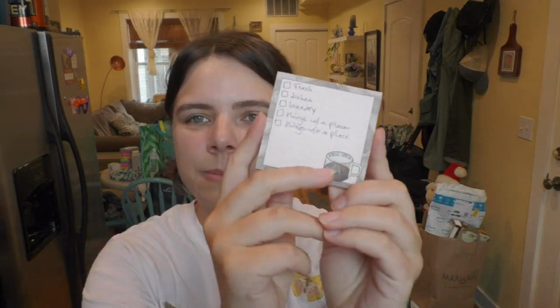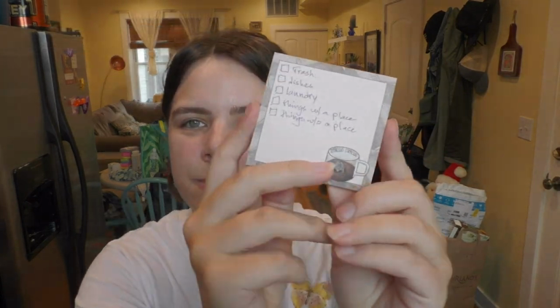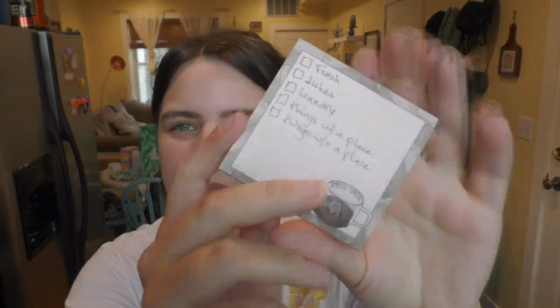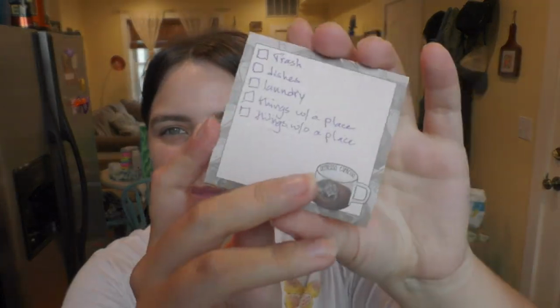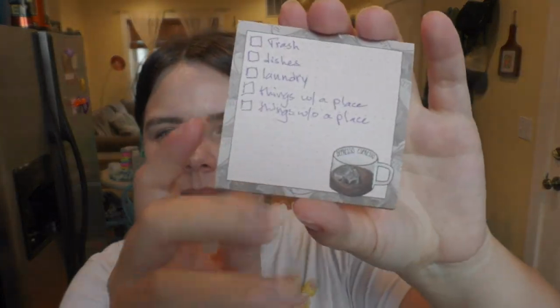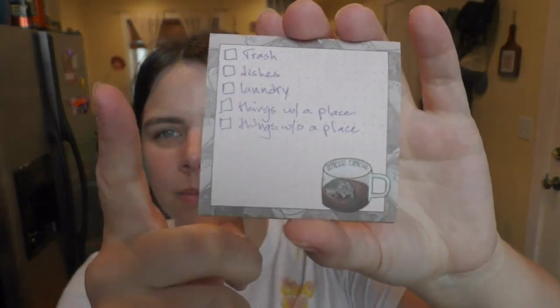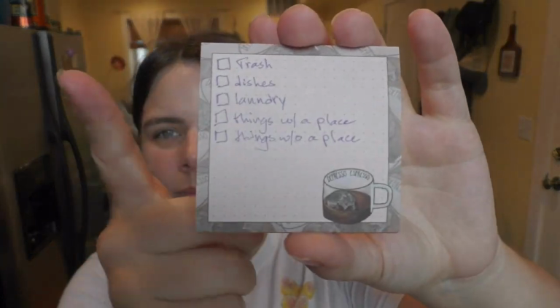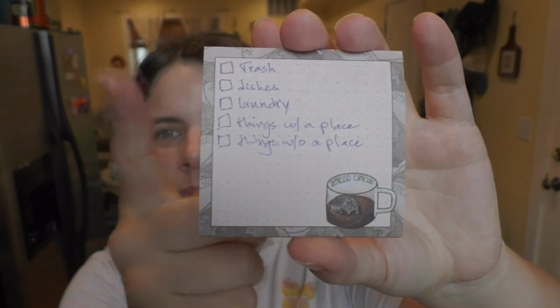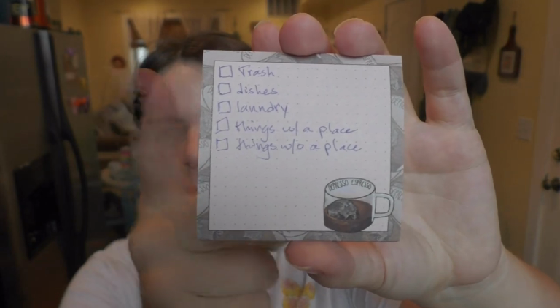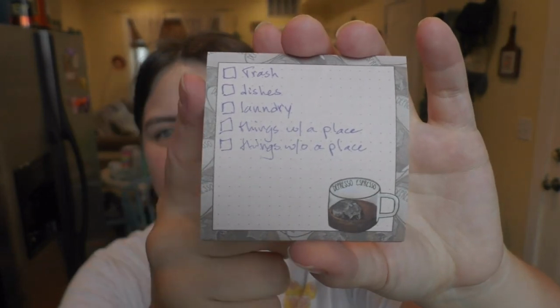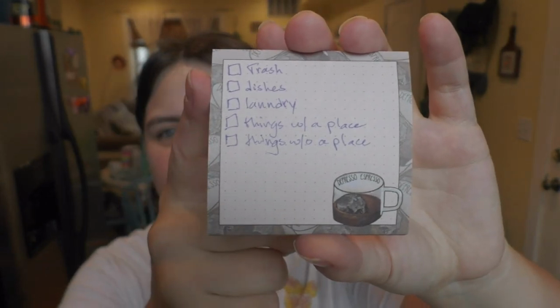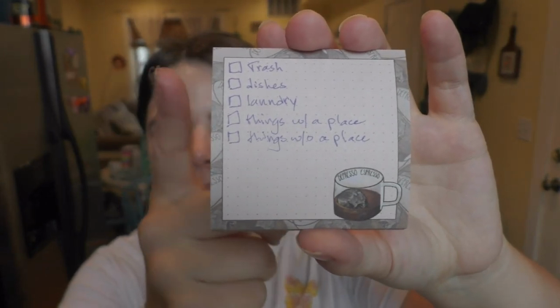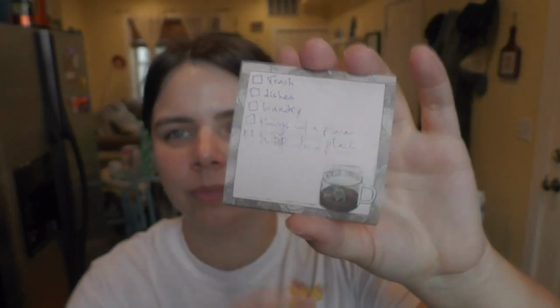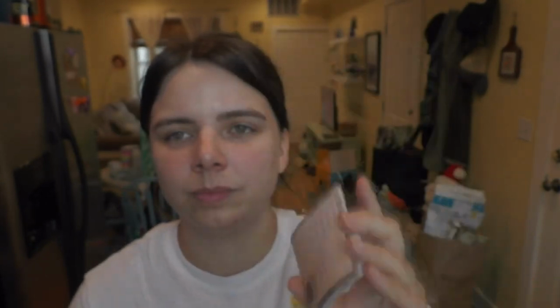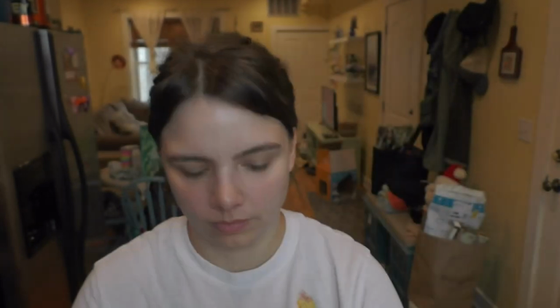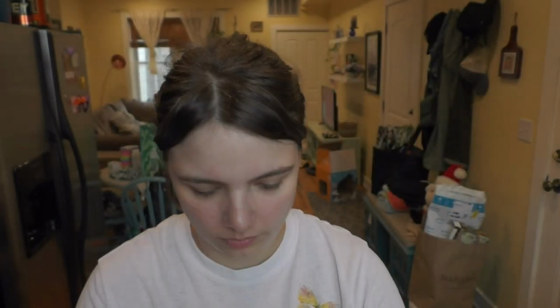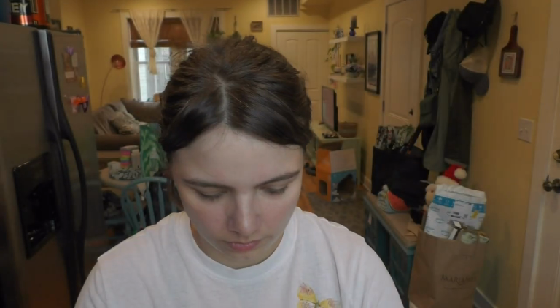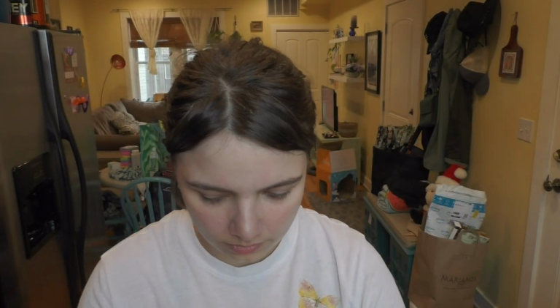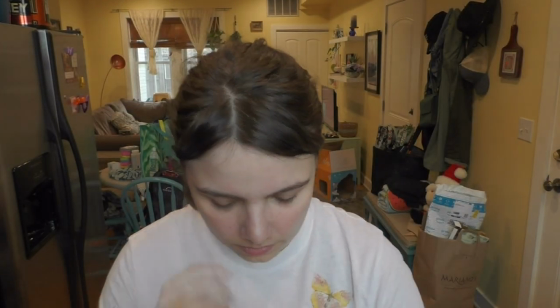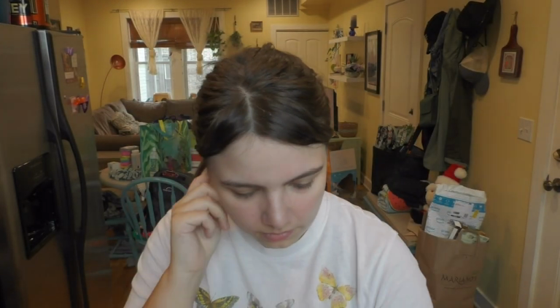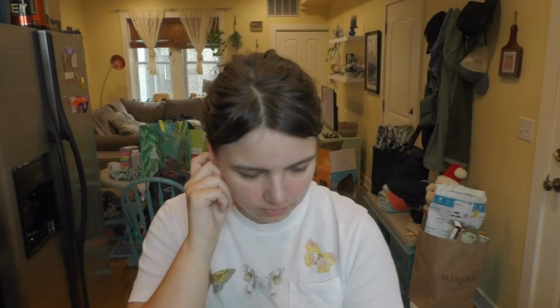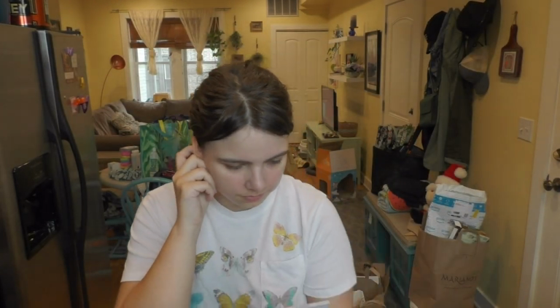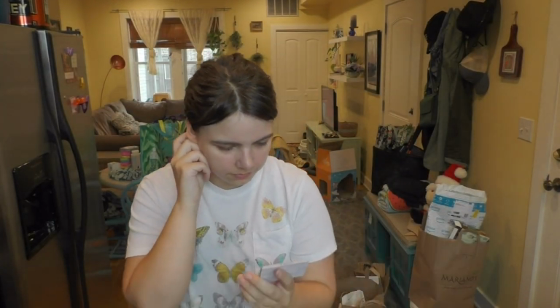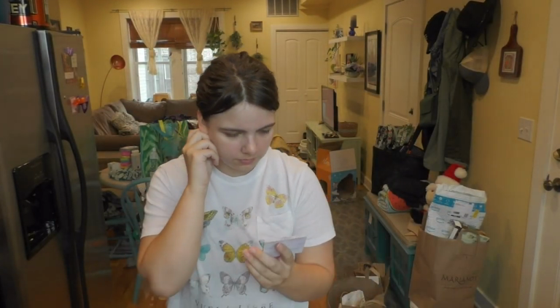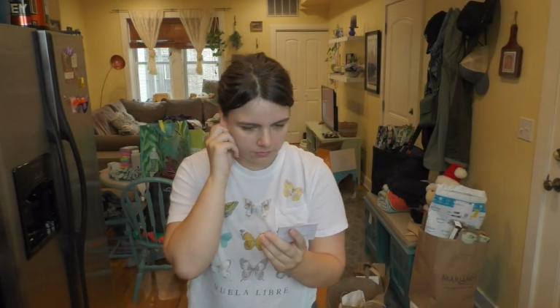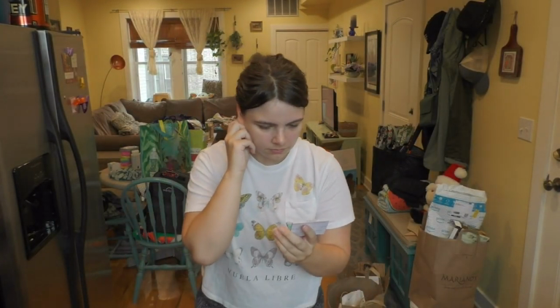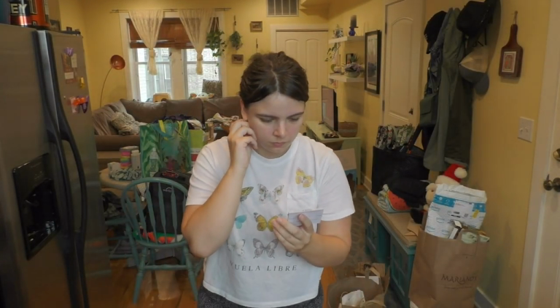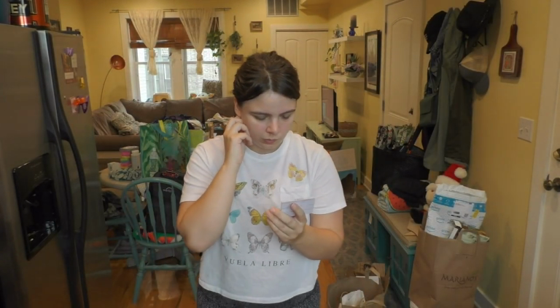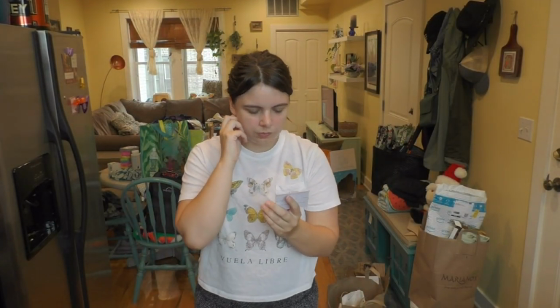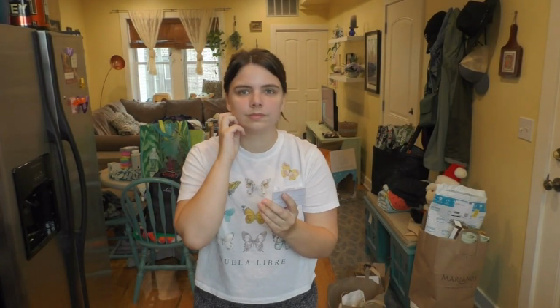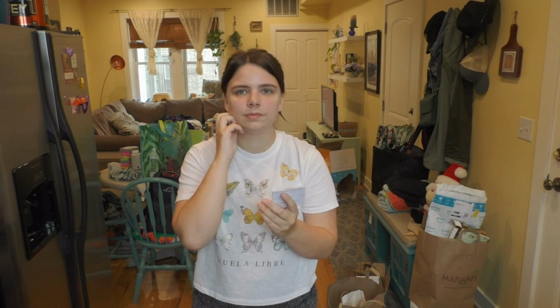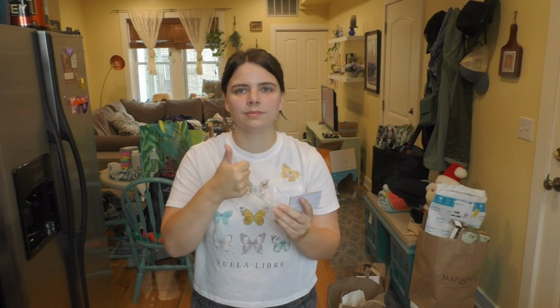So for this method, there are only five things you need to do, which I have listed on this sticky note here. And with that, let's get right into it.